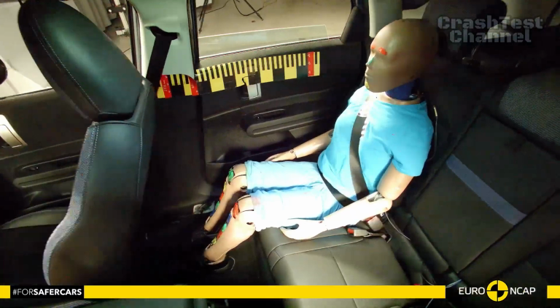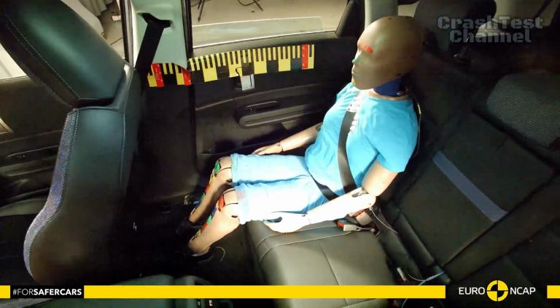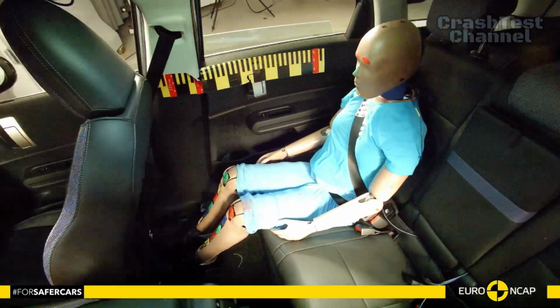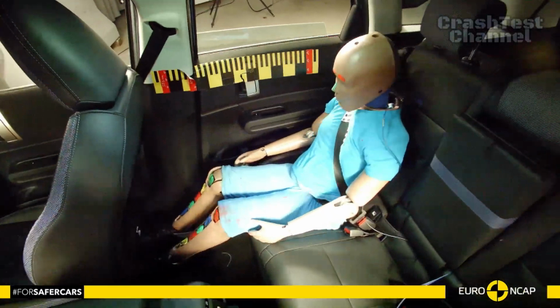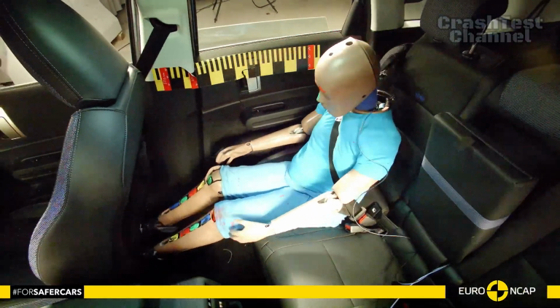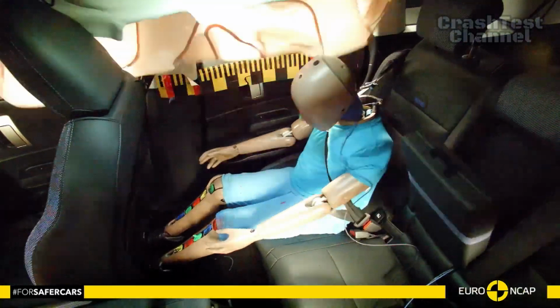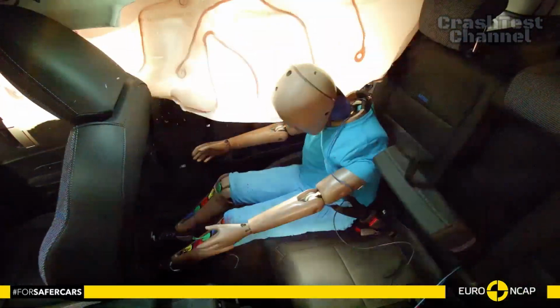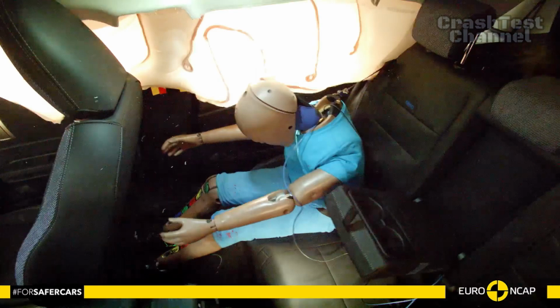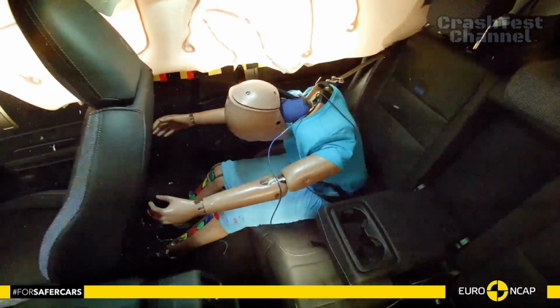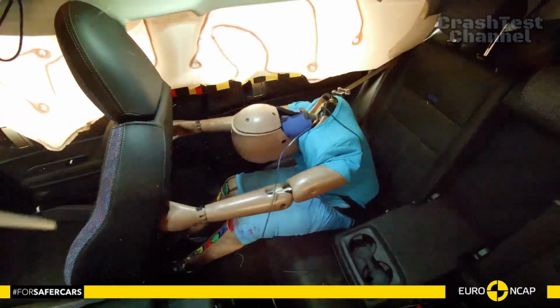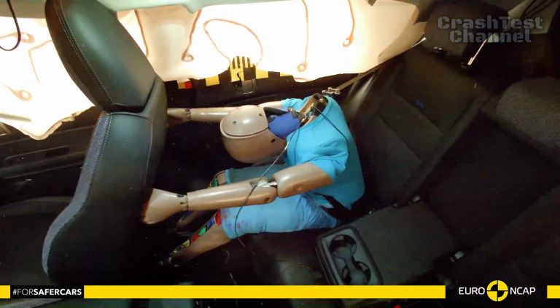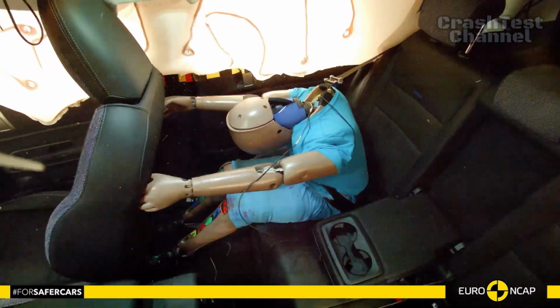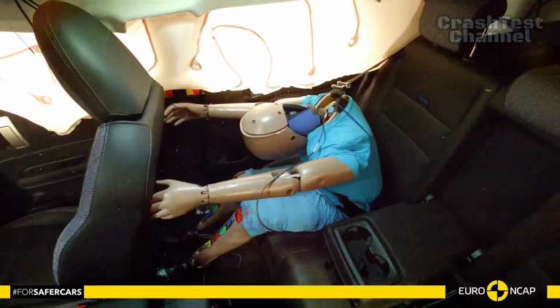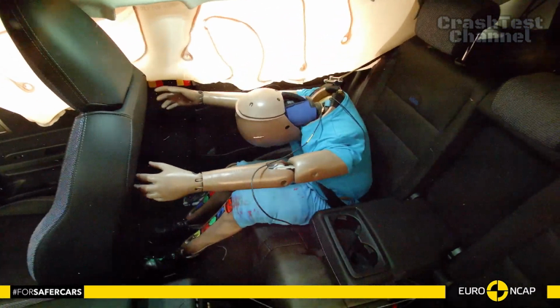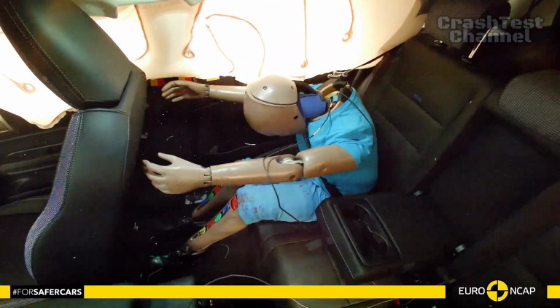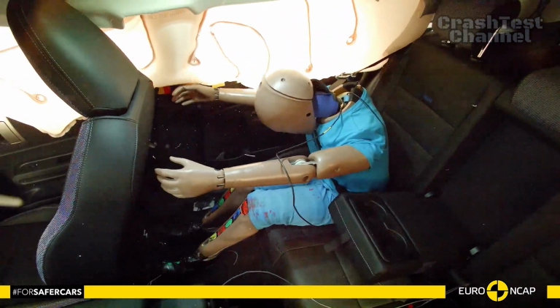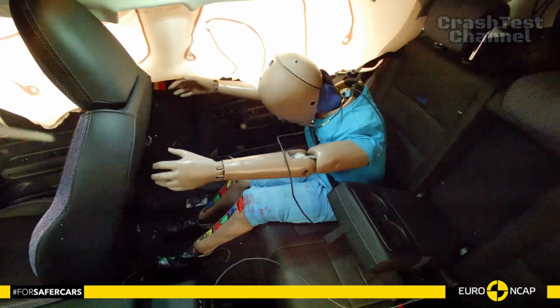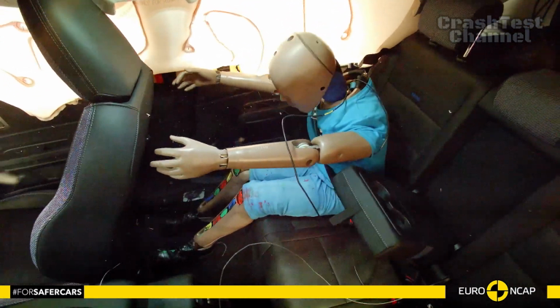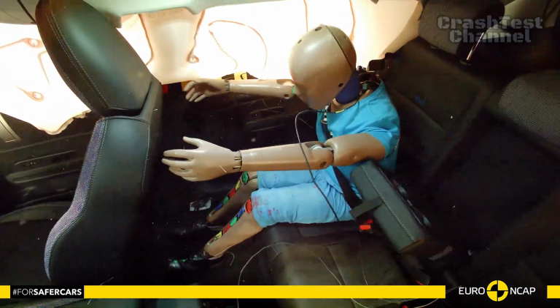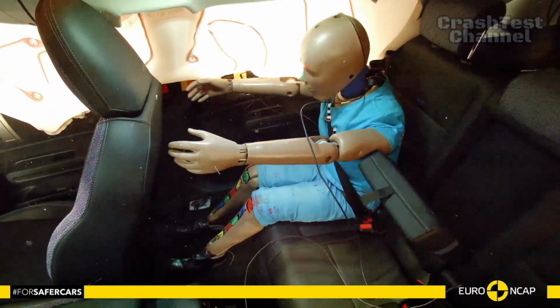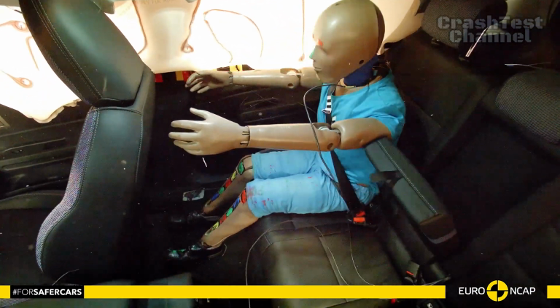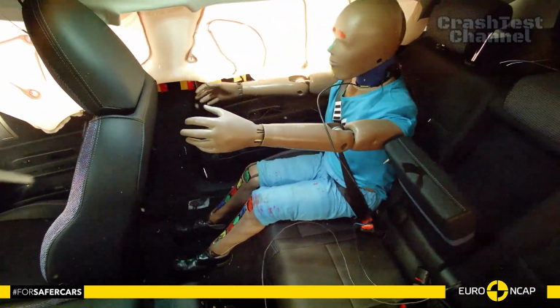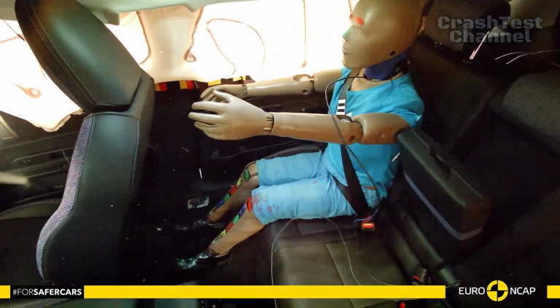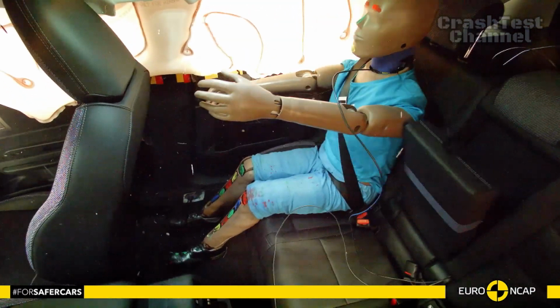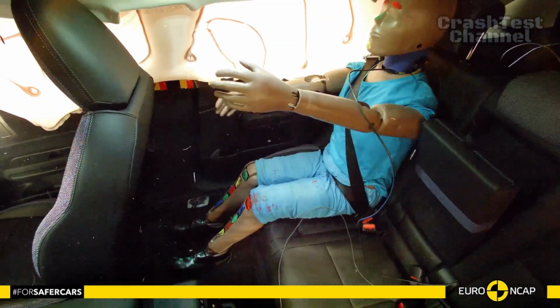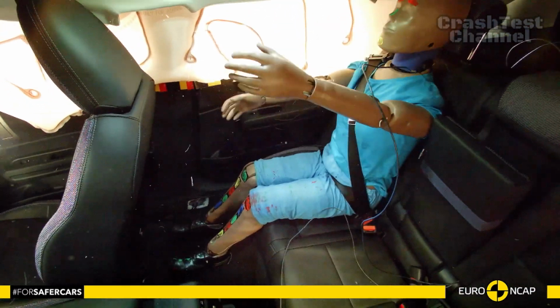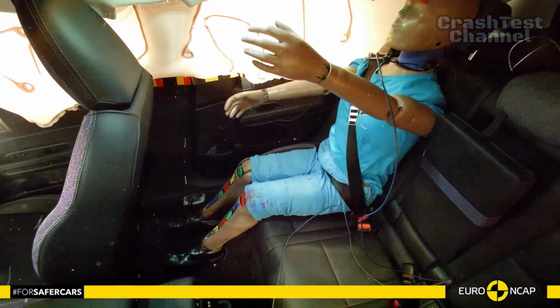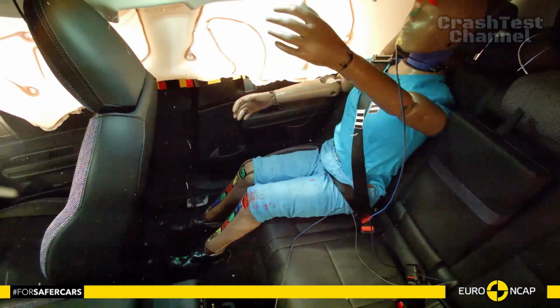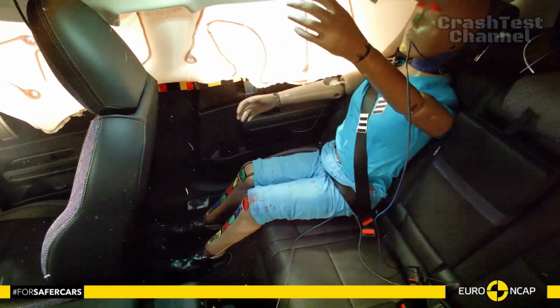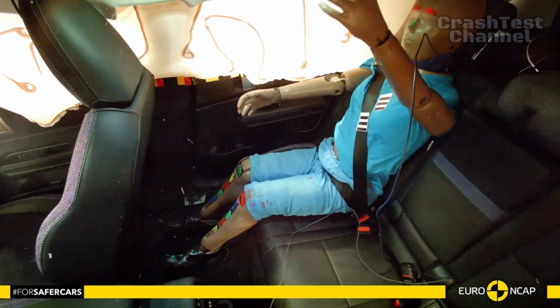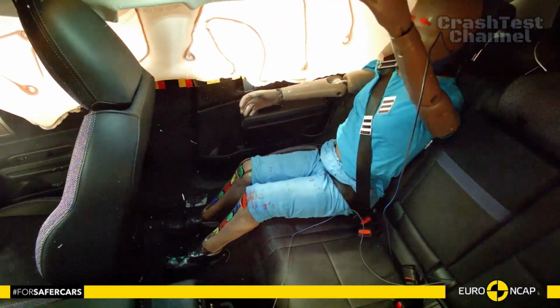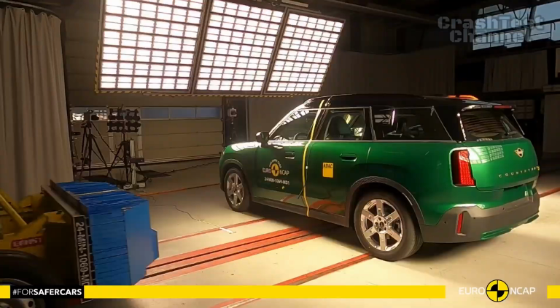In the full-width rigid barrier test, chest protection for the driver and rear passenger was marginal, though all other critical areas were well protected.